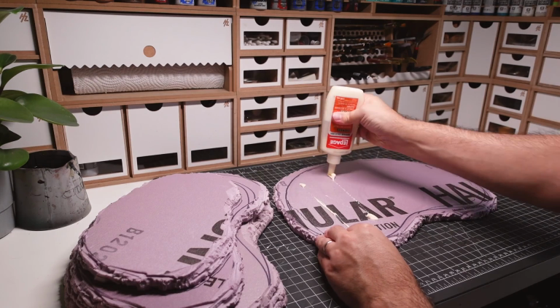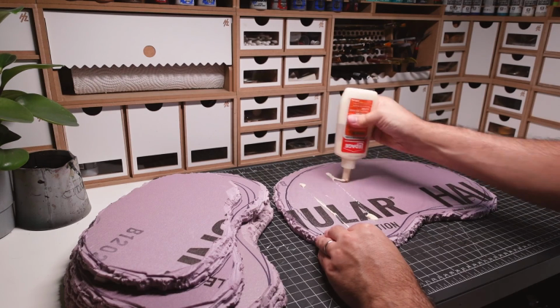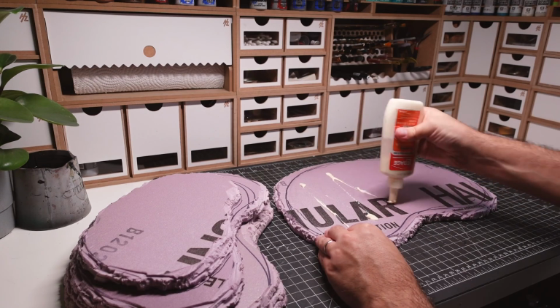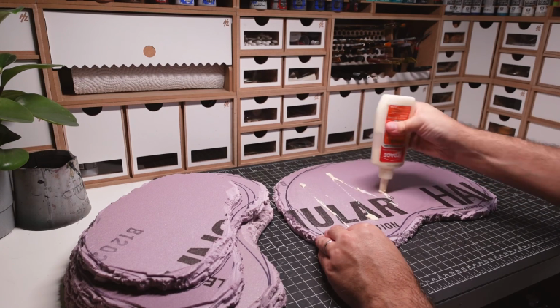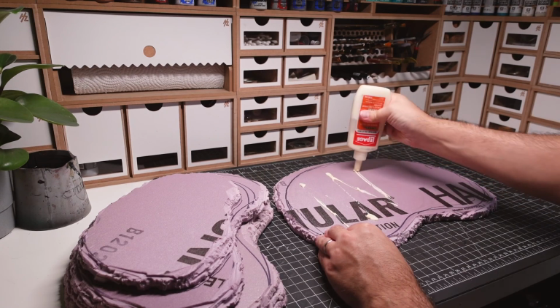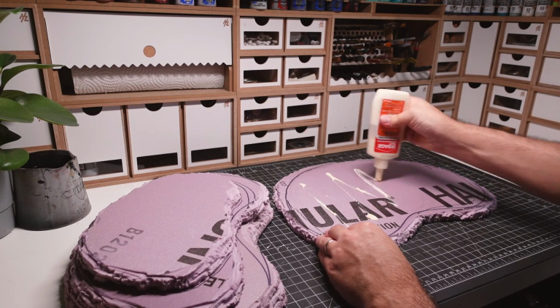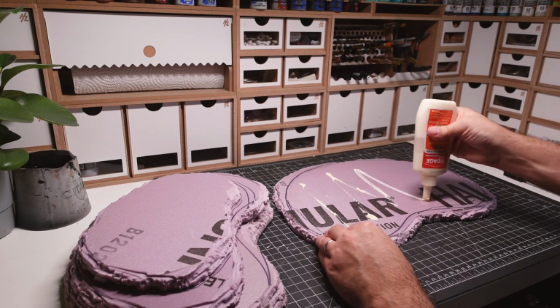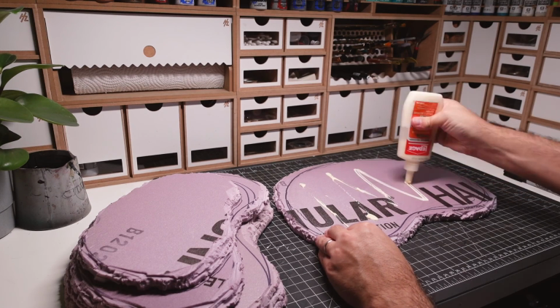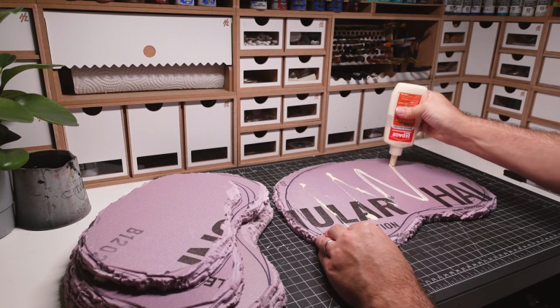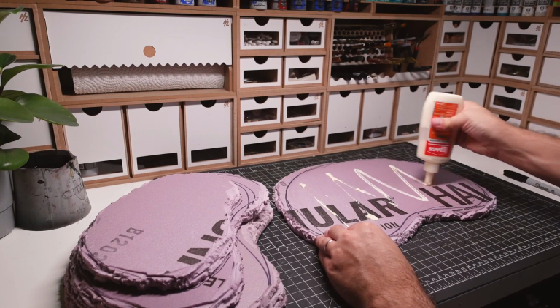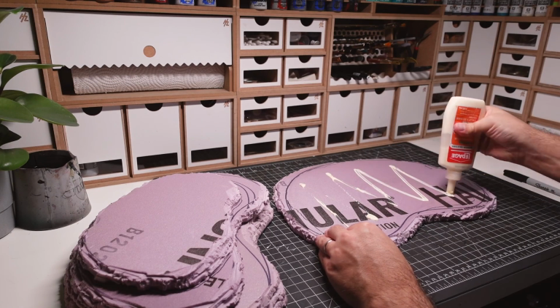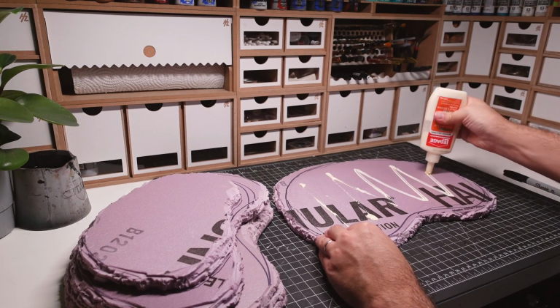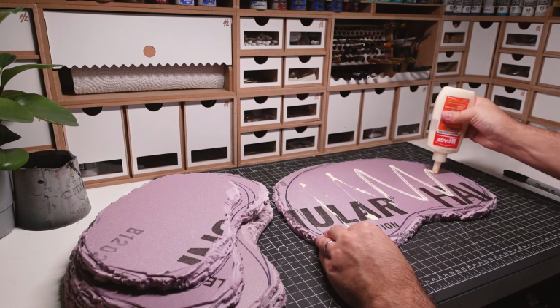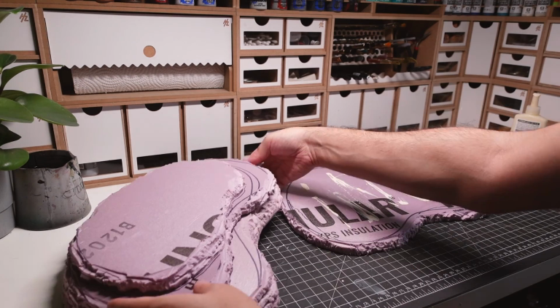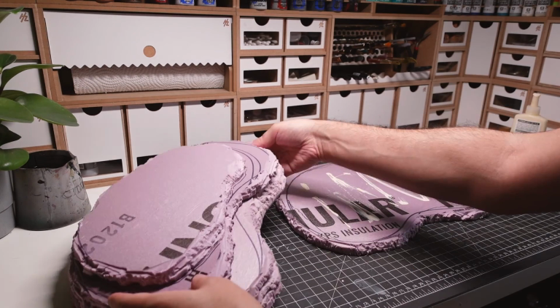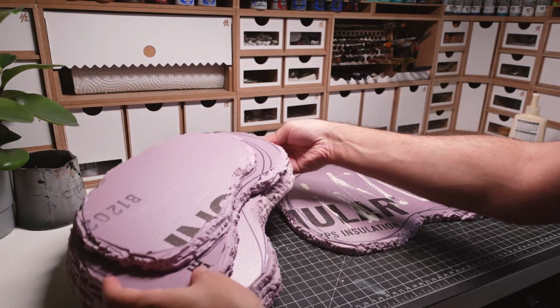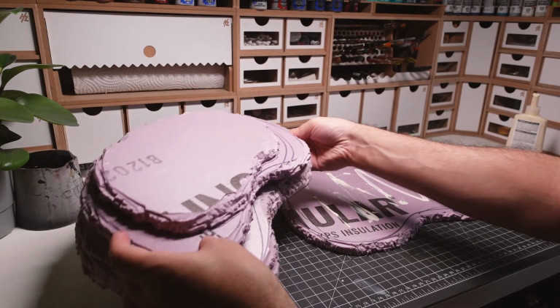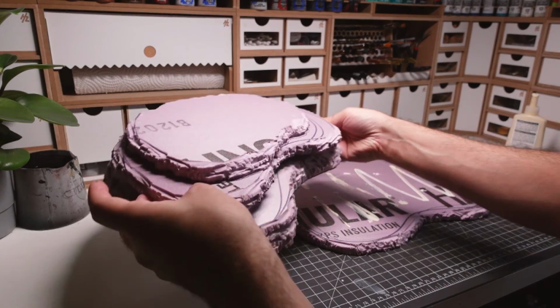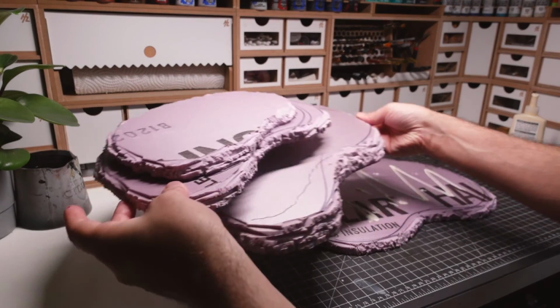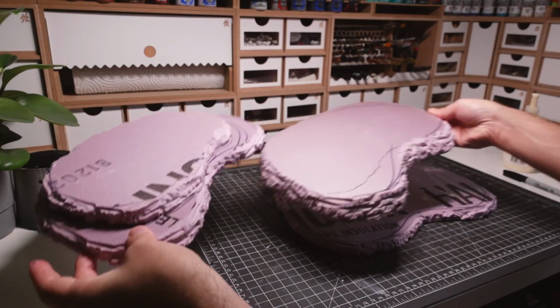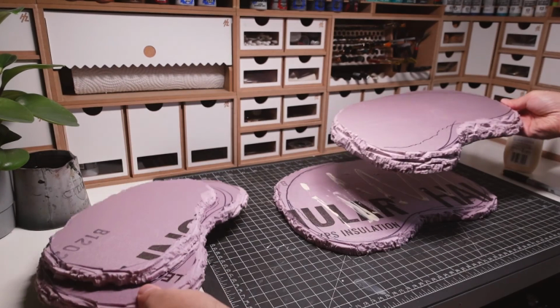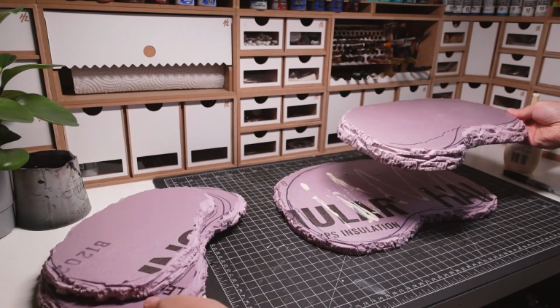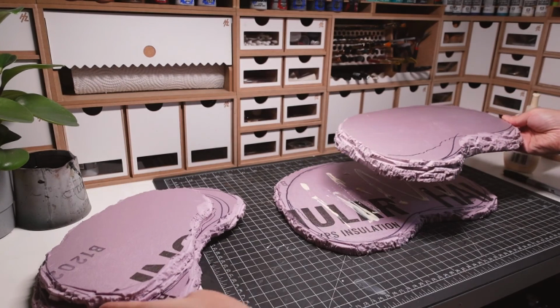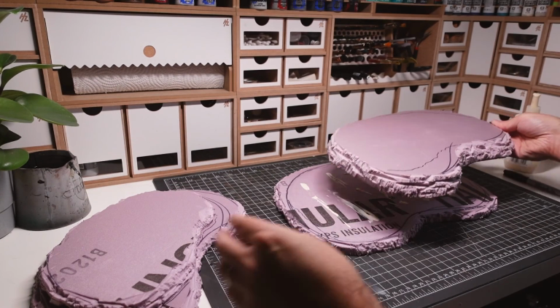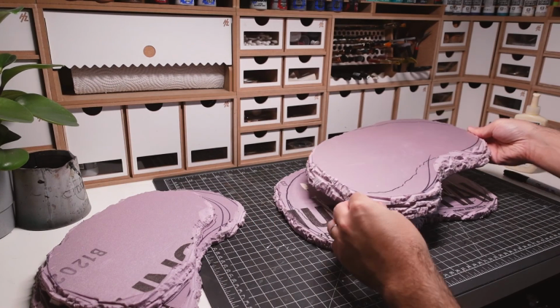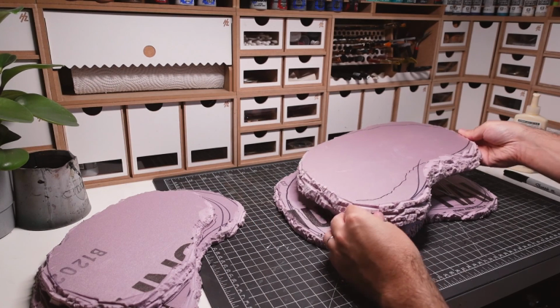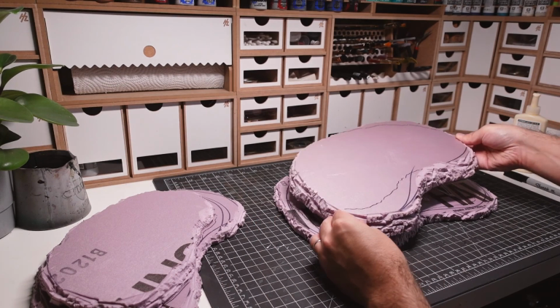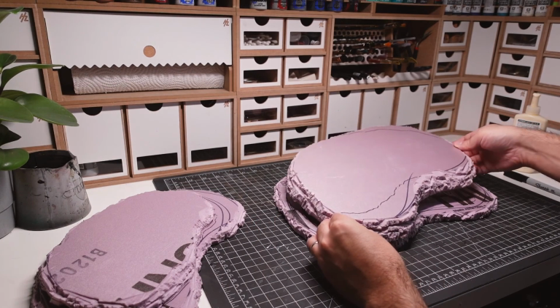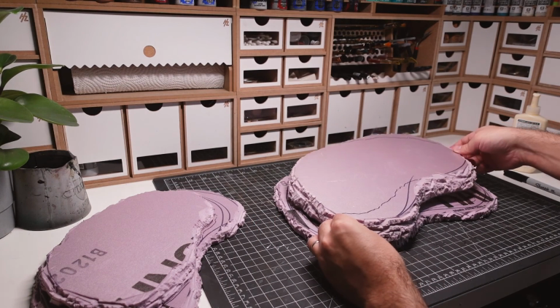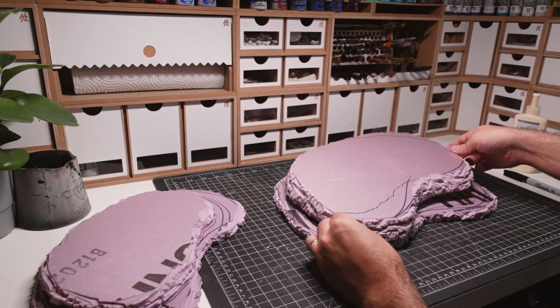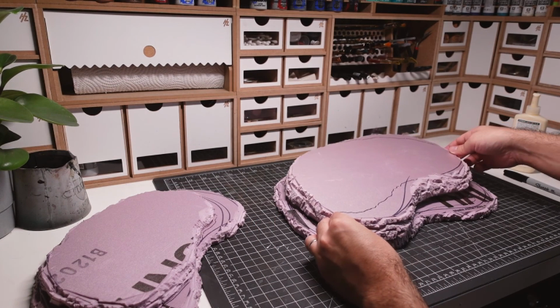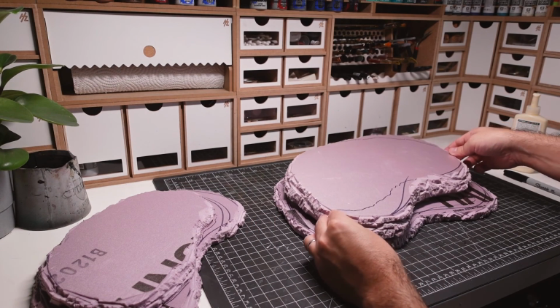All the pieces are glued together using quick dry wood glue. I'll be using this glue throughout the build as it's my preferred way of sticking foam together.